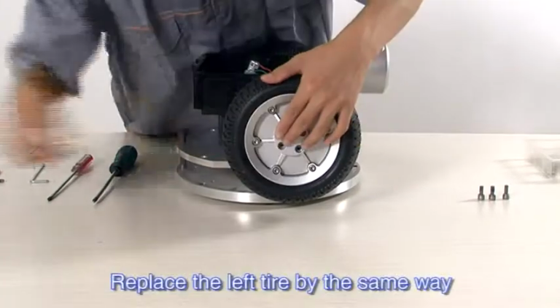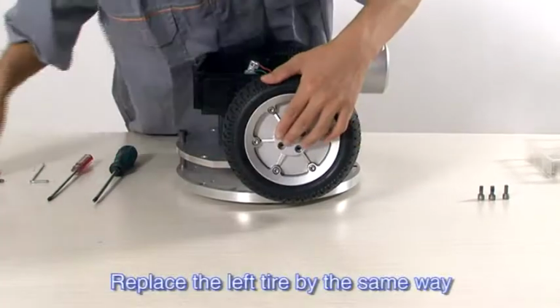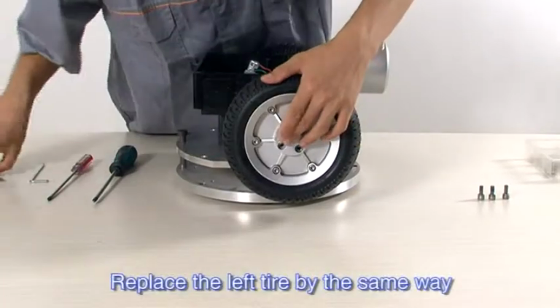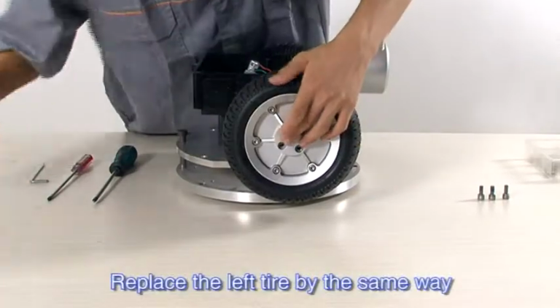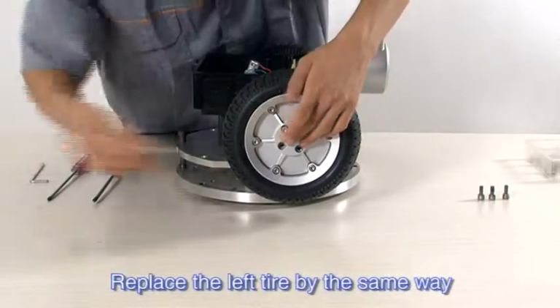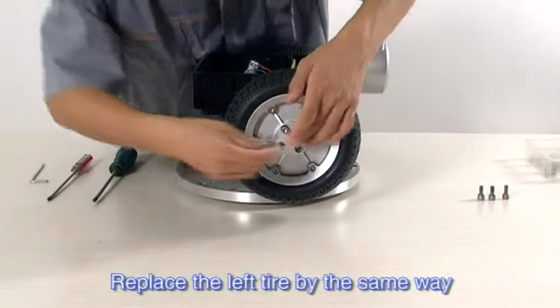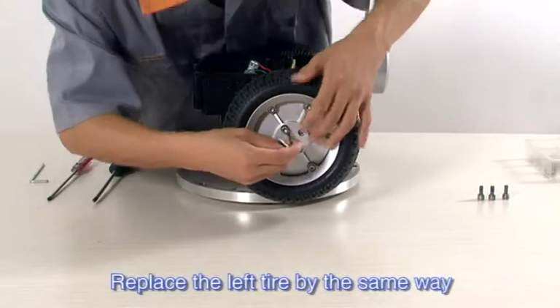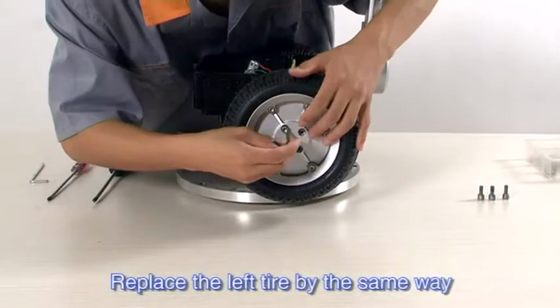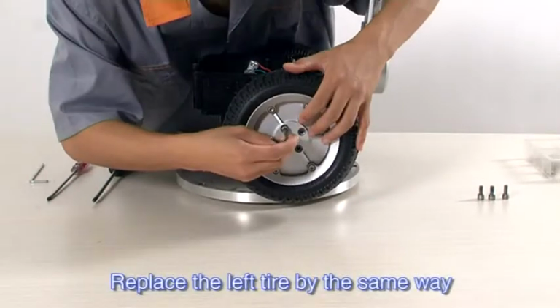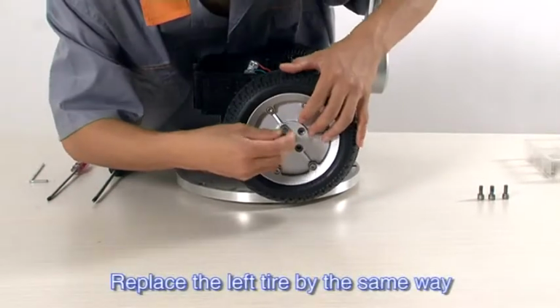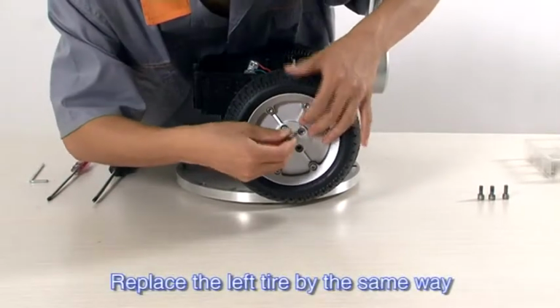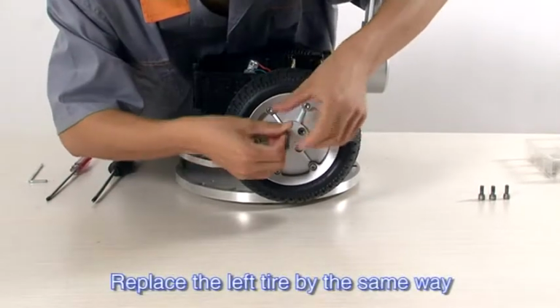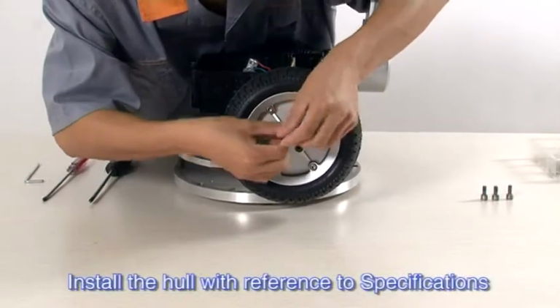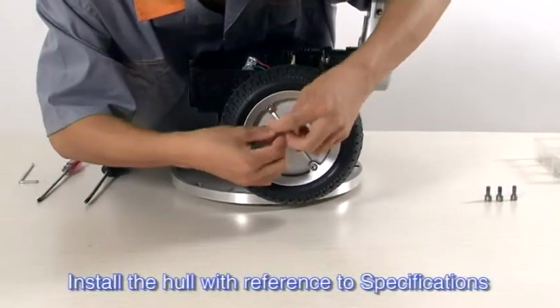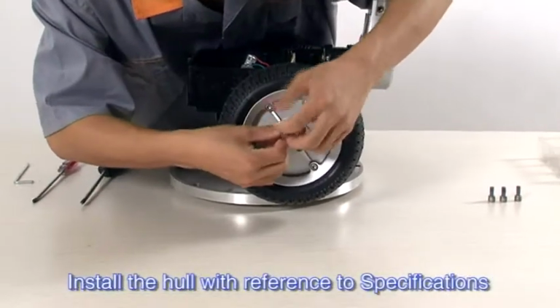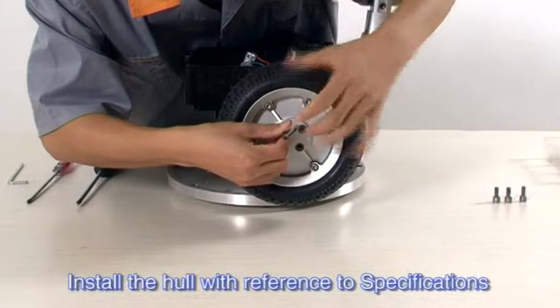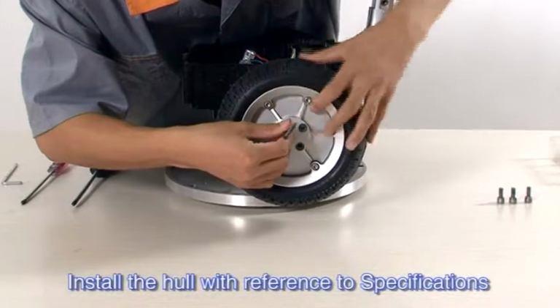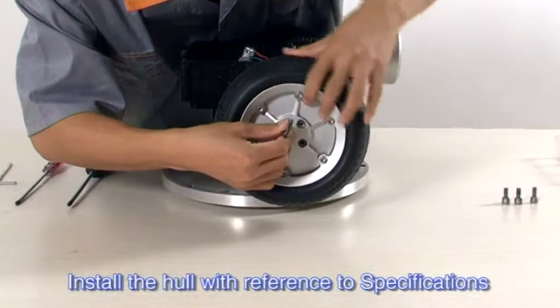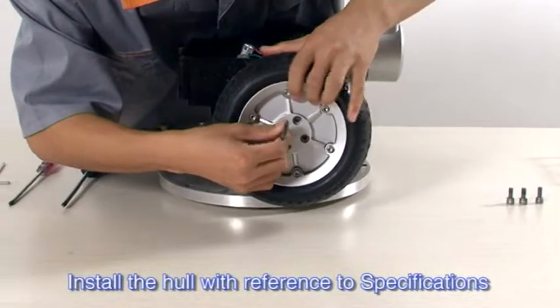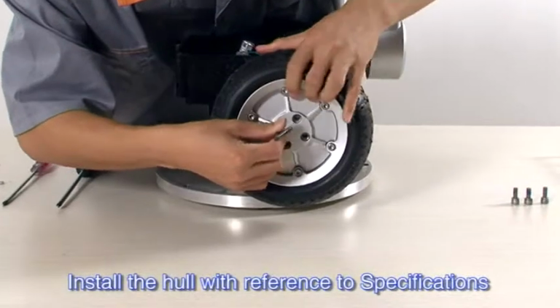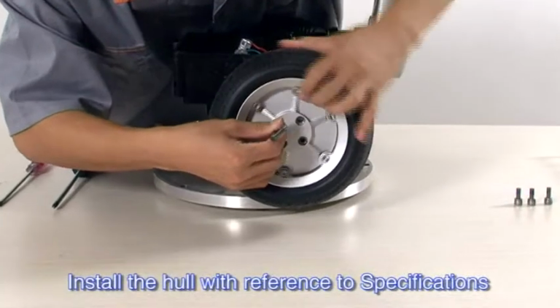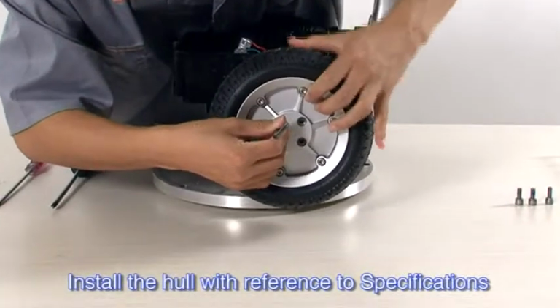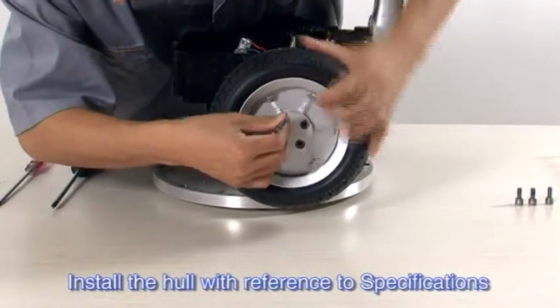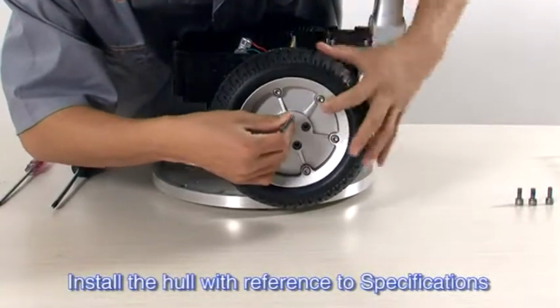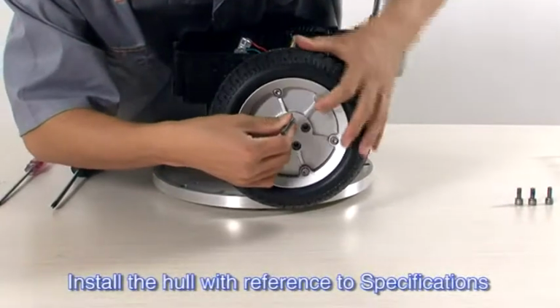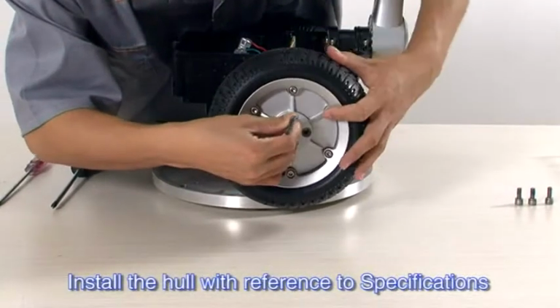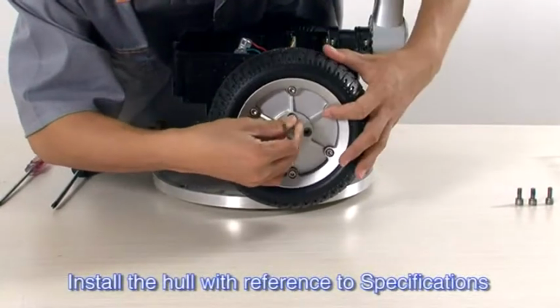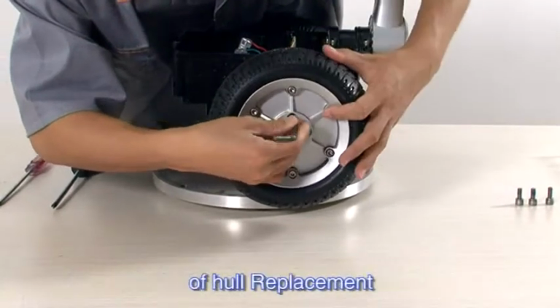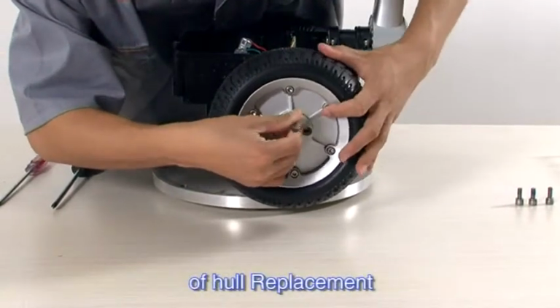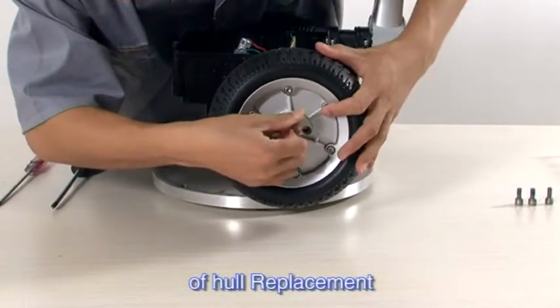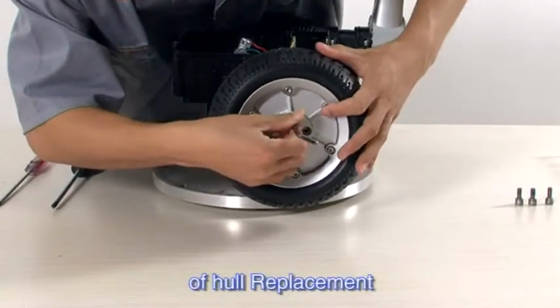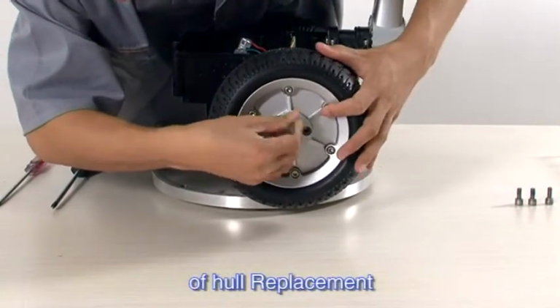Replace the left tire by the same method. Install the cover with reference to the specifications of hole replacement.